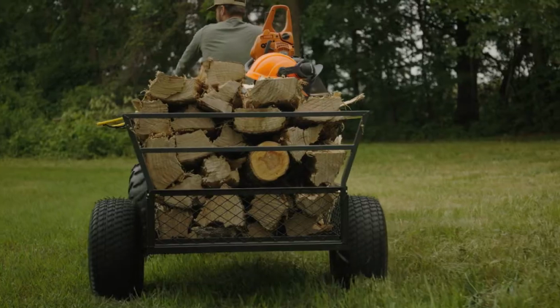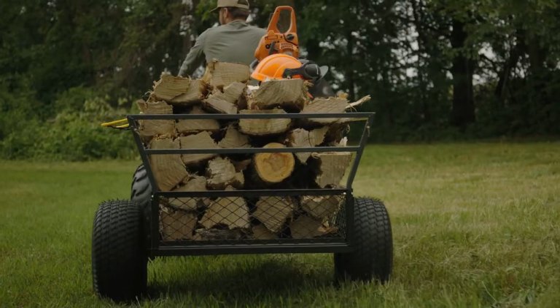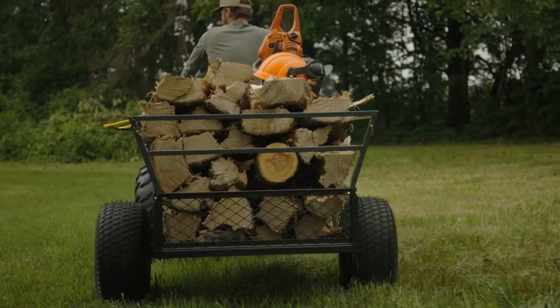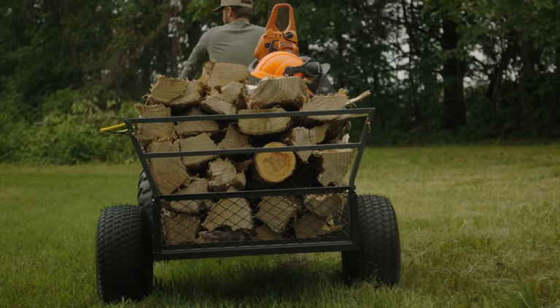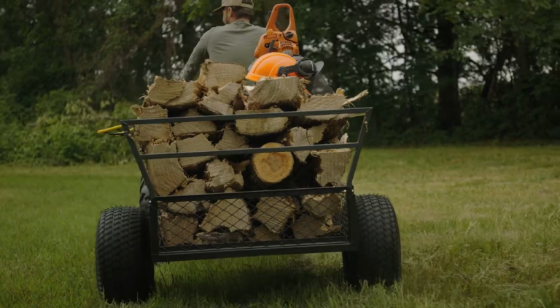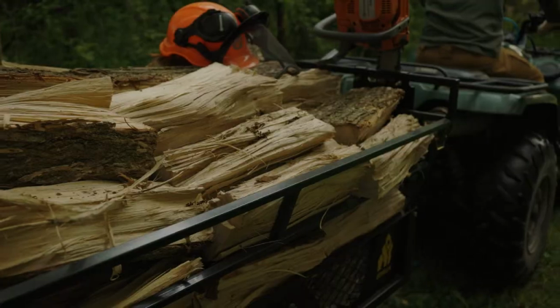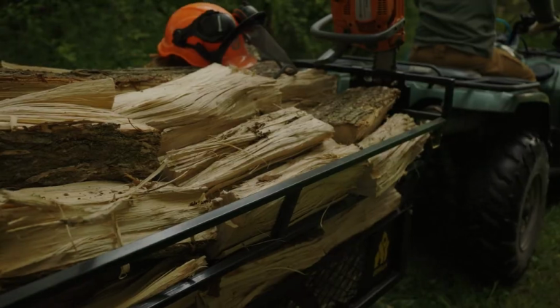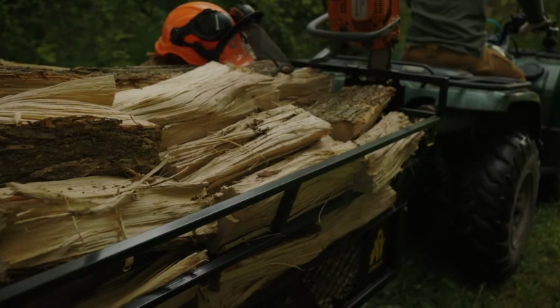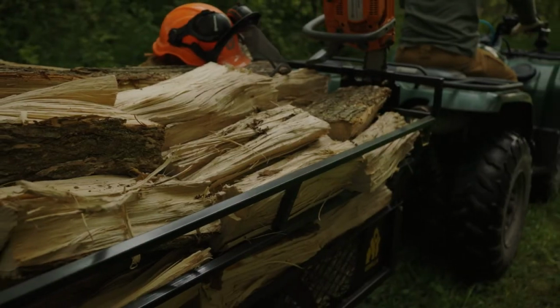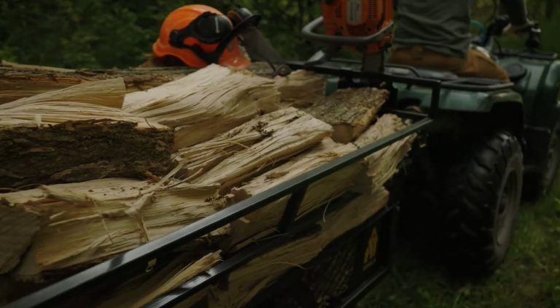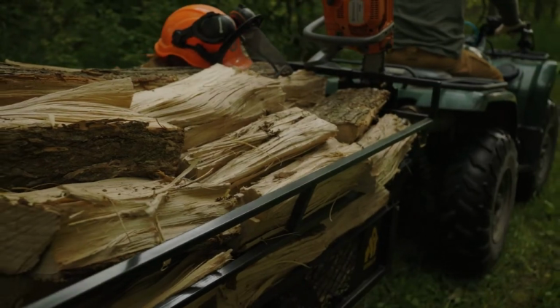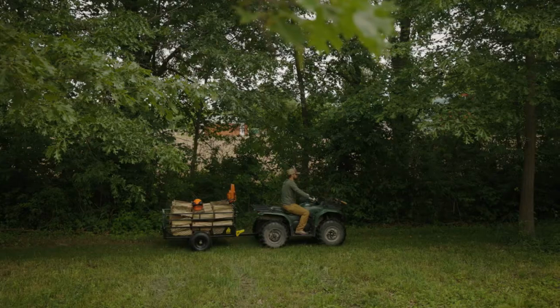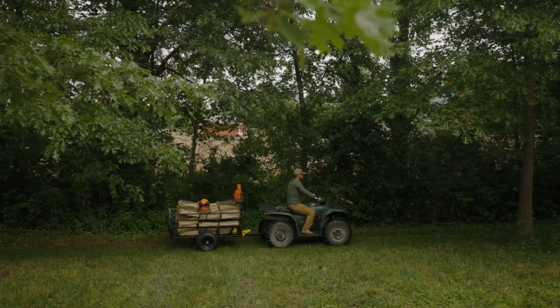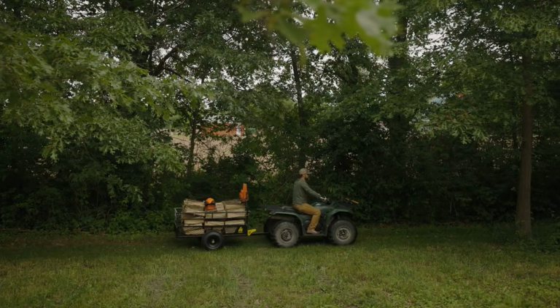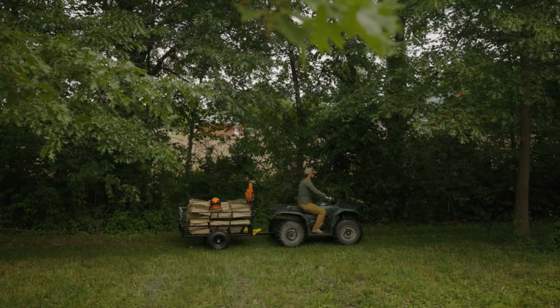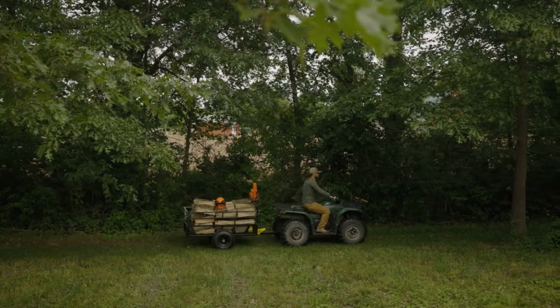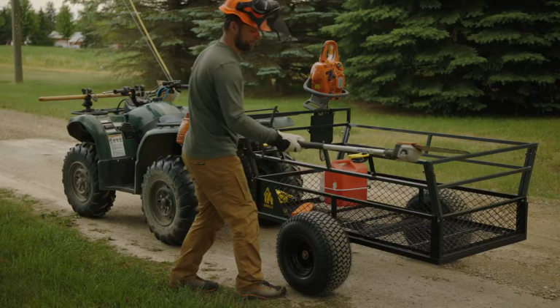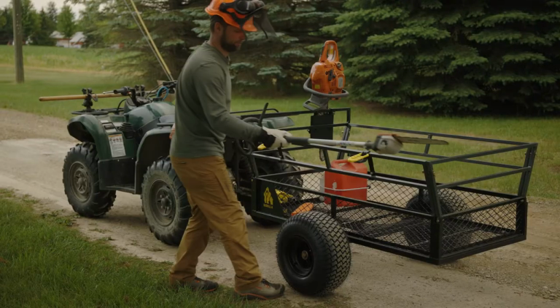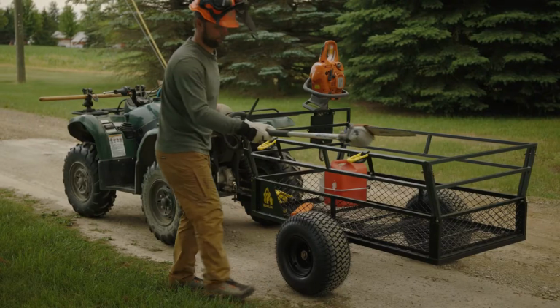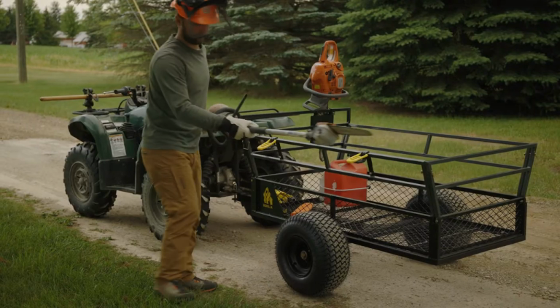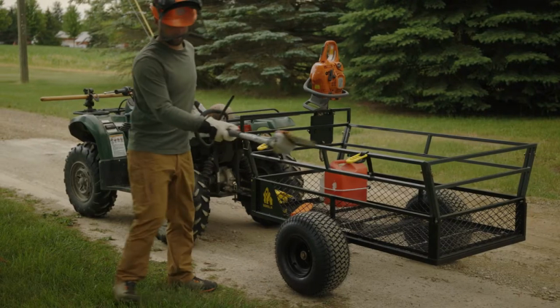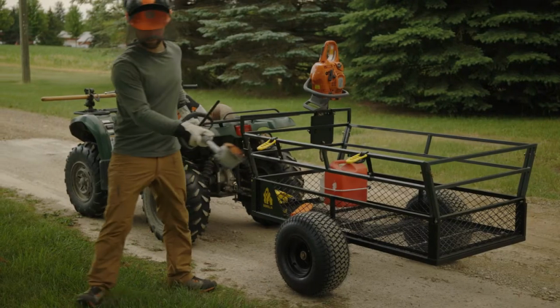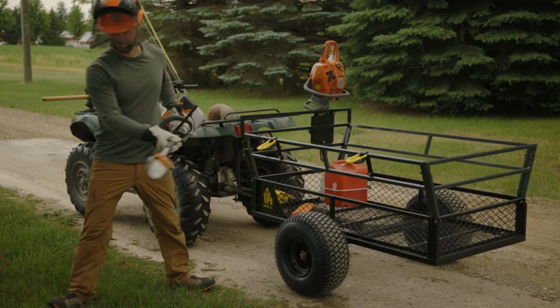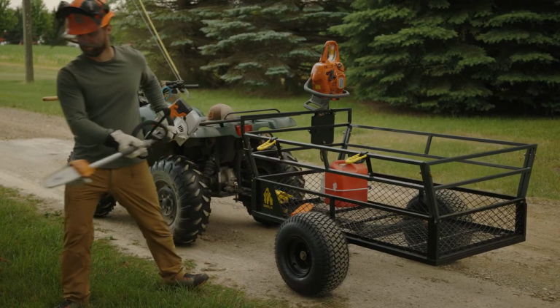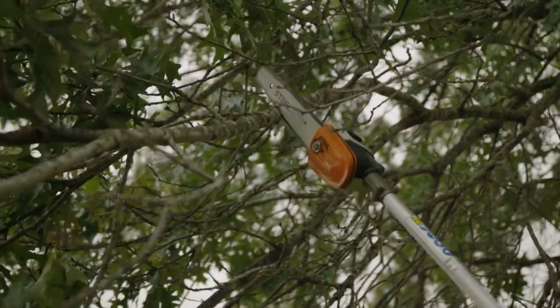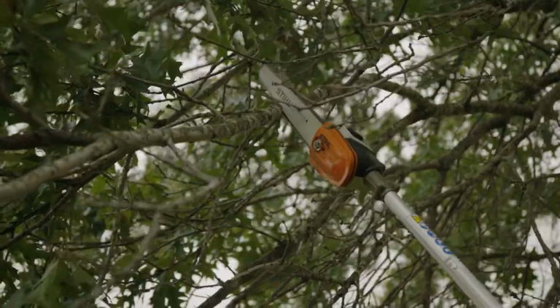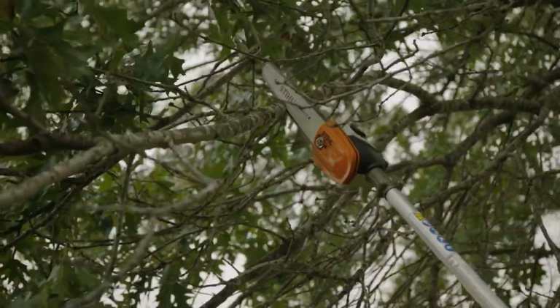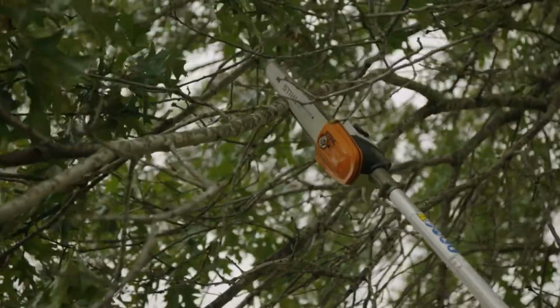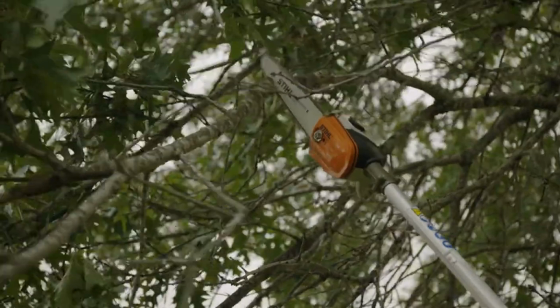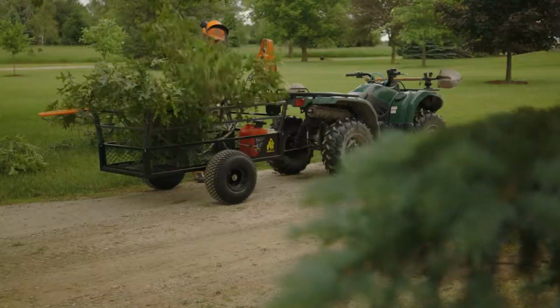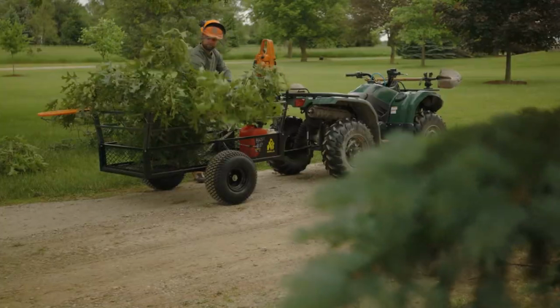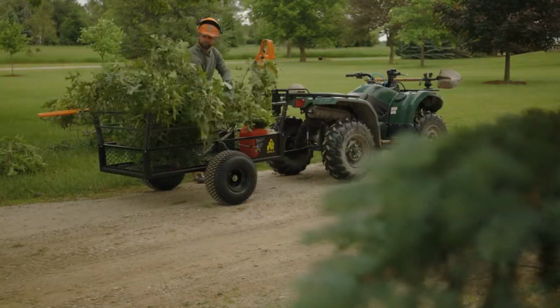With lockable sides and one-piece welded bed and 18 by 8 inch wide tires, this is one heck of a durable and stable trailer.